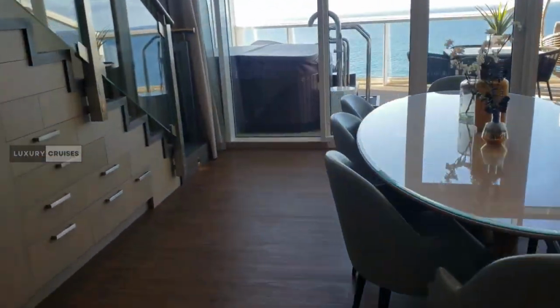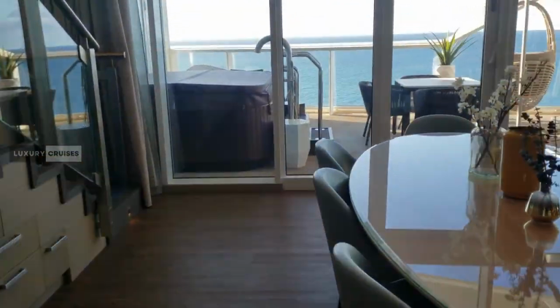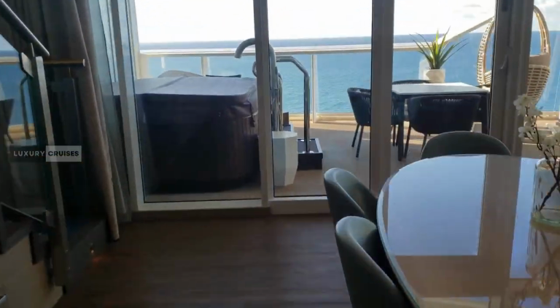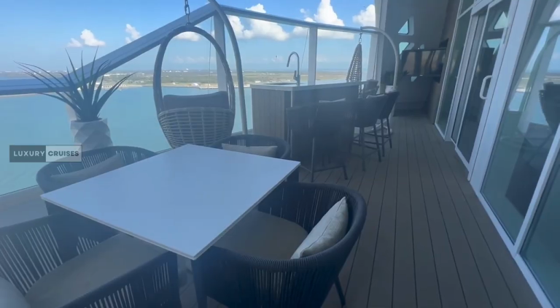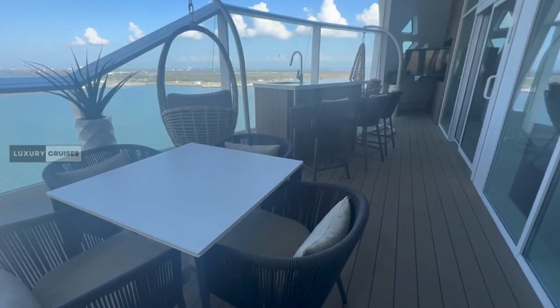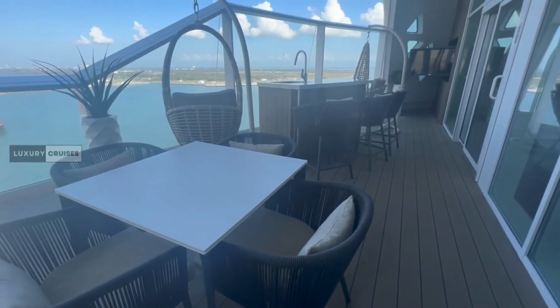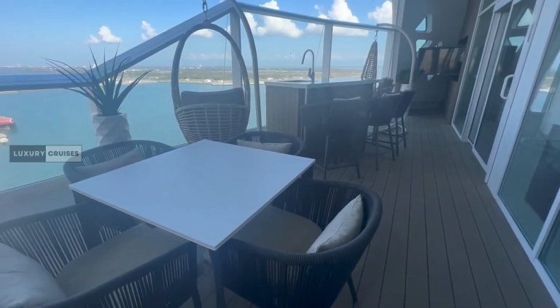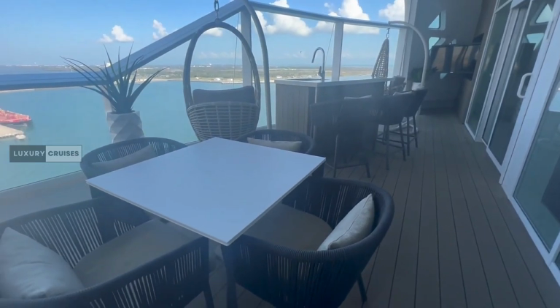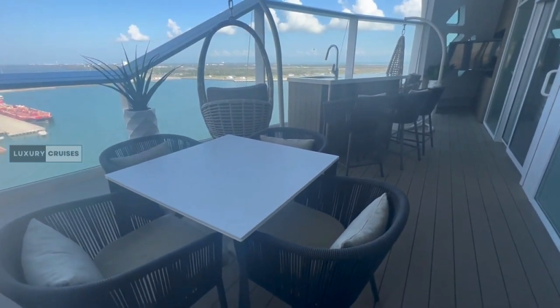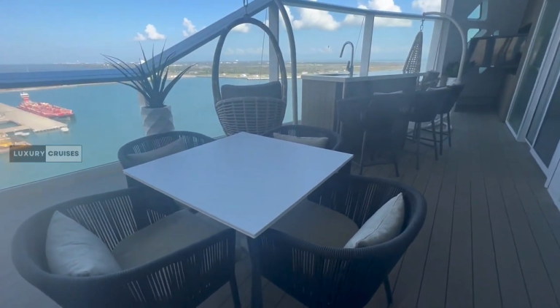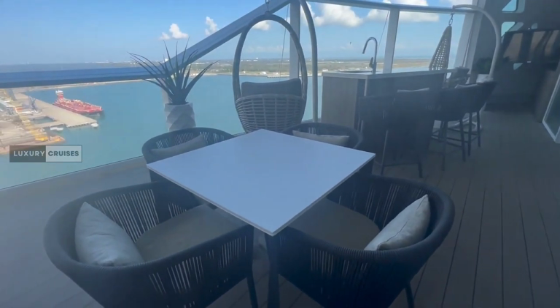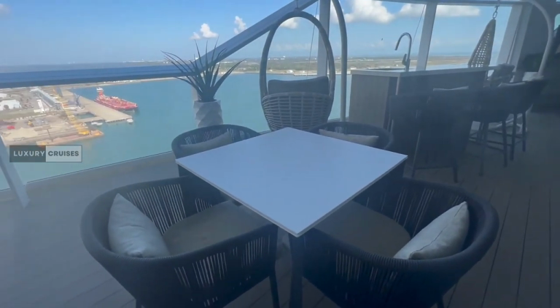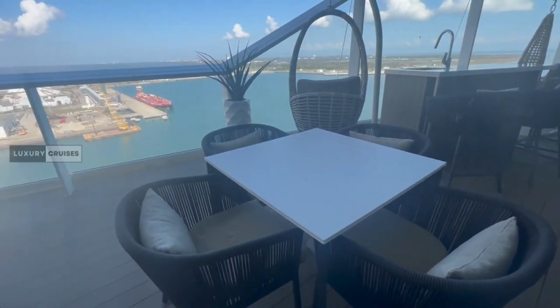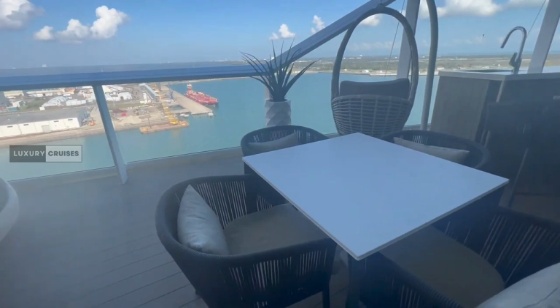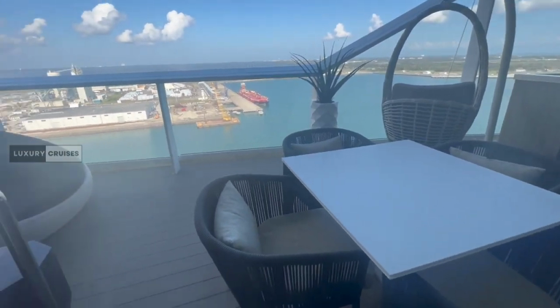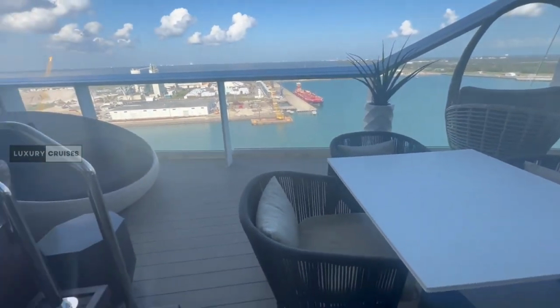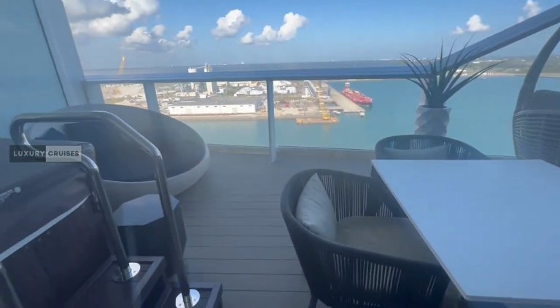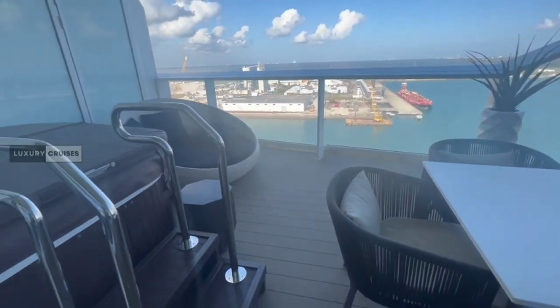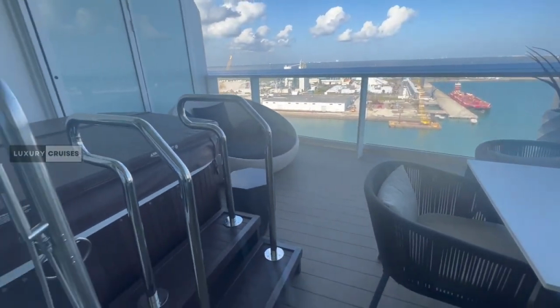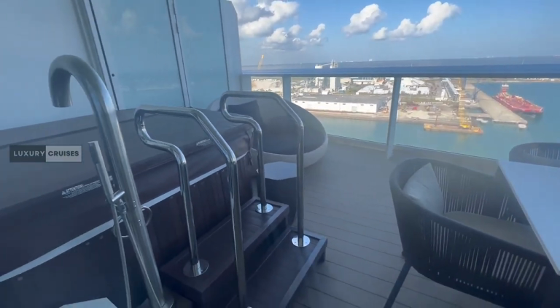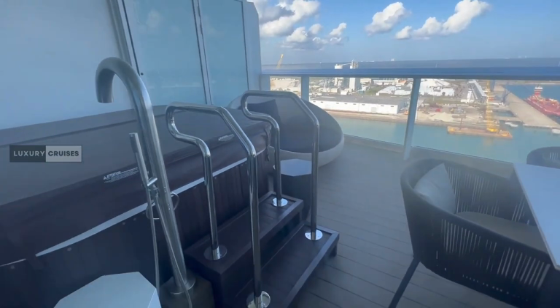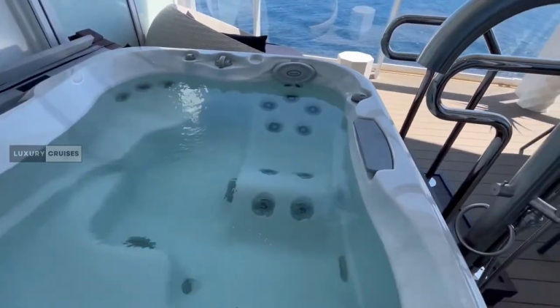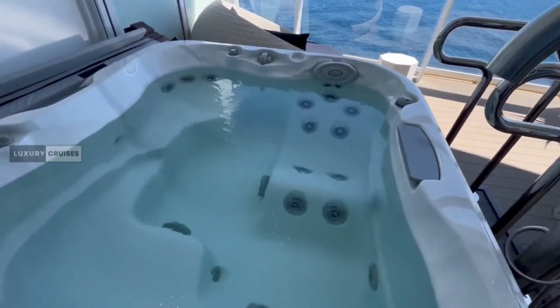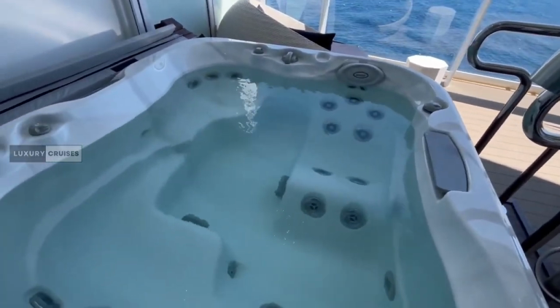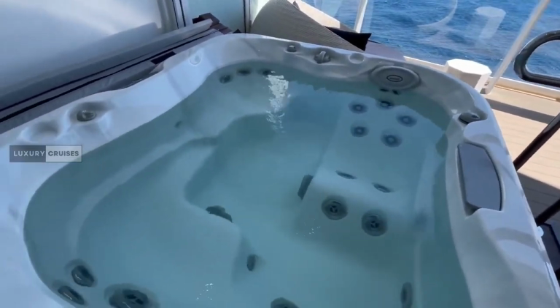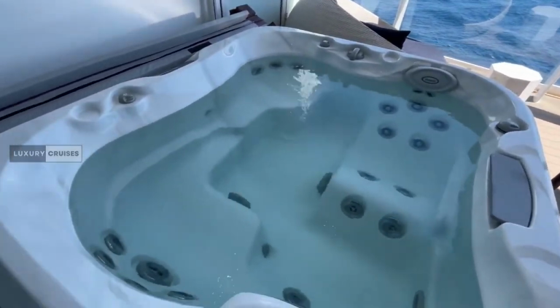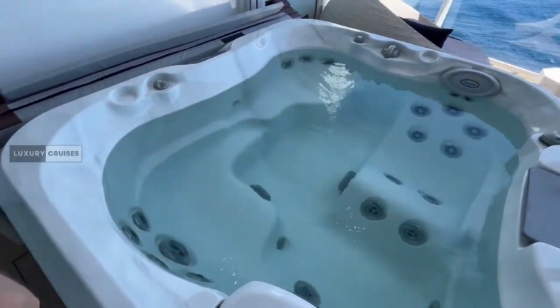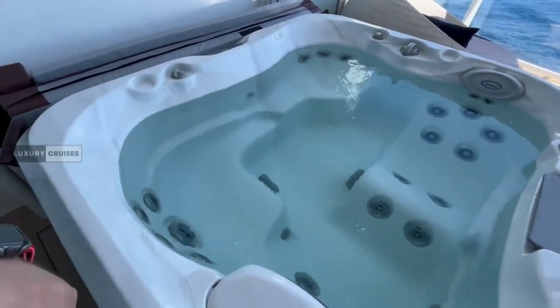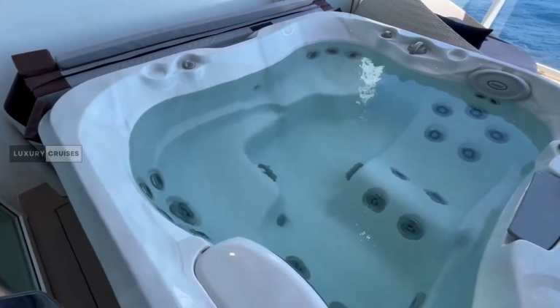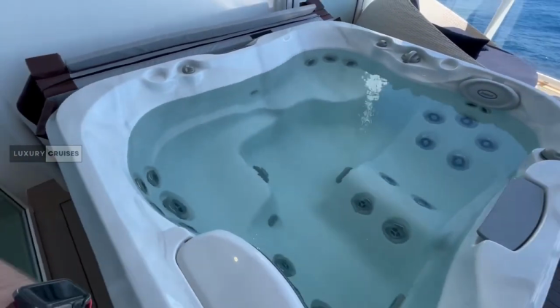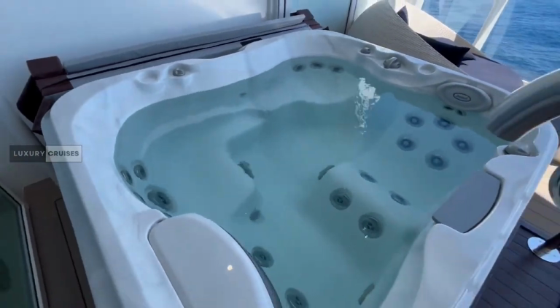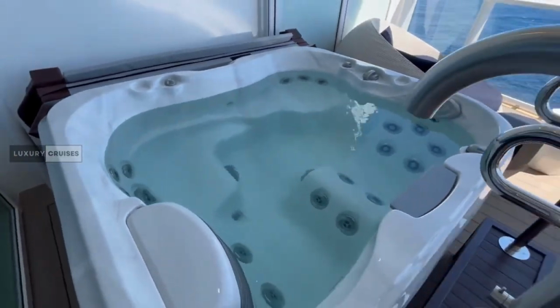Out on the balcony, there are more swings. There's also a hot tub on the balcony overlooking the ocean, so you can soak up the sunsets.